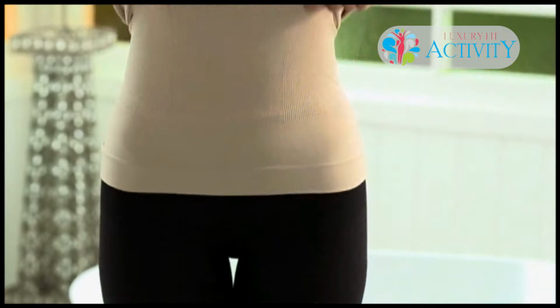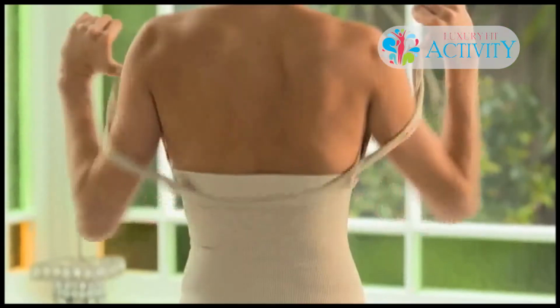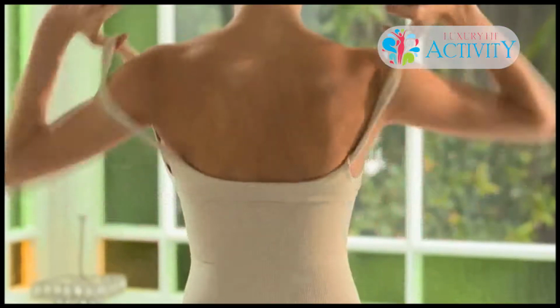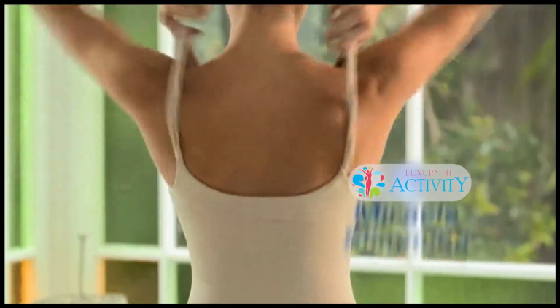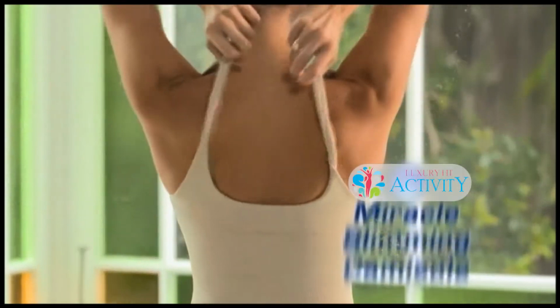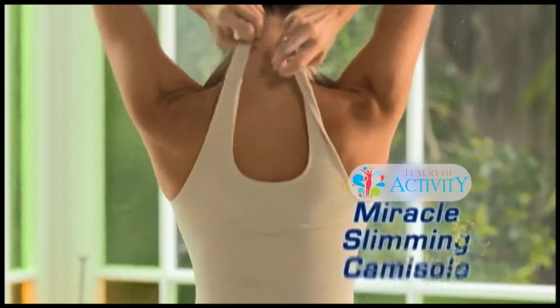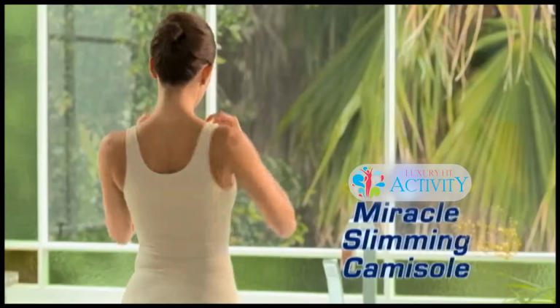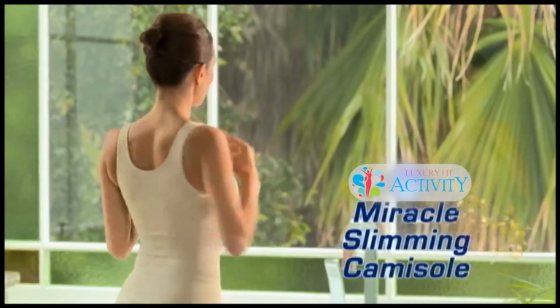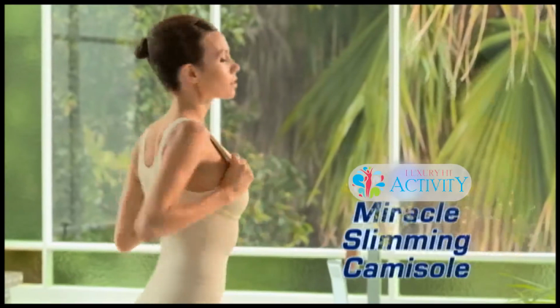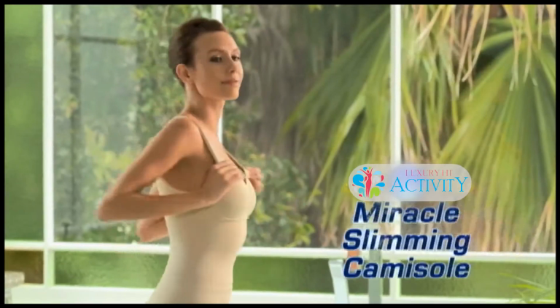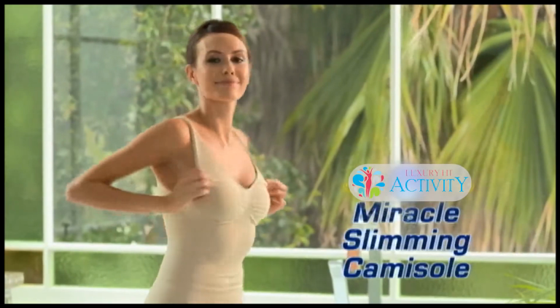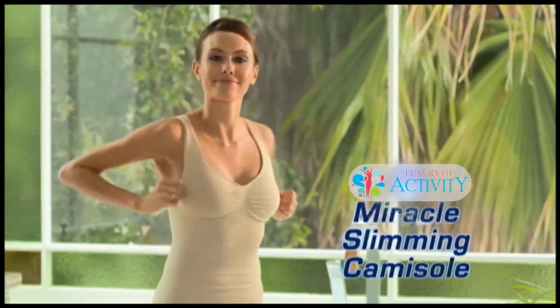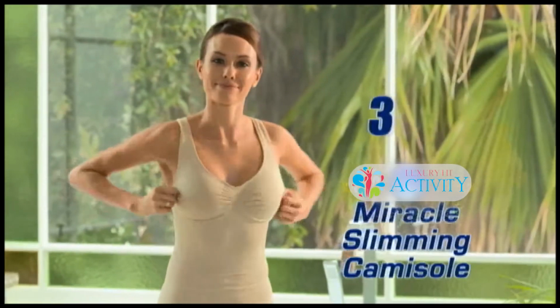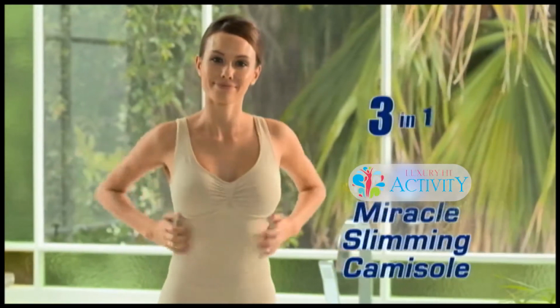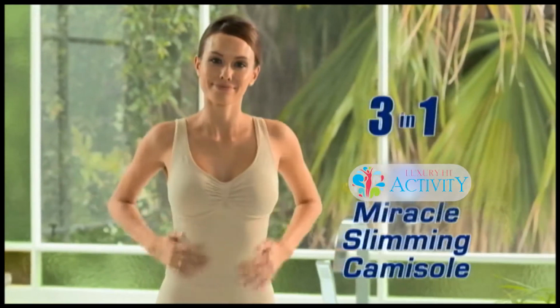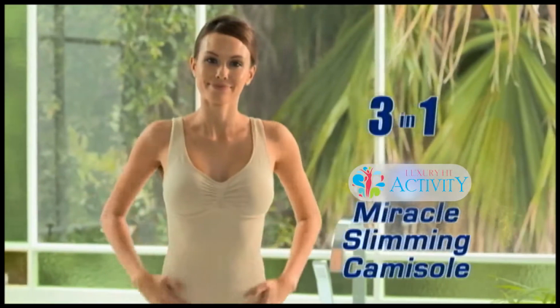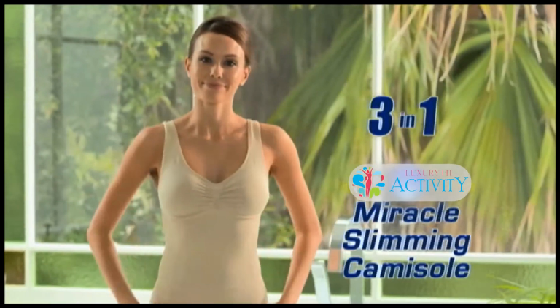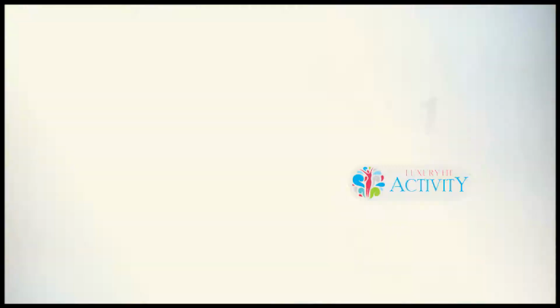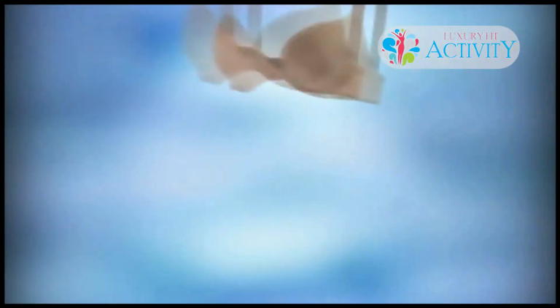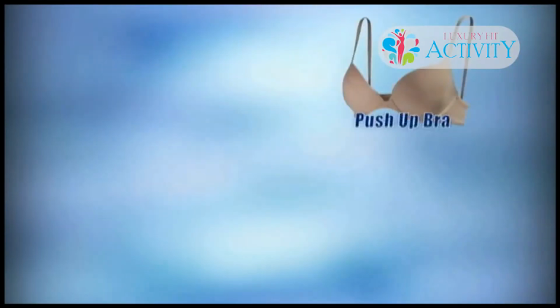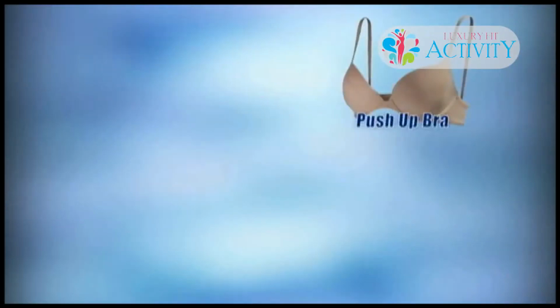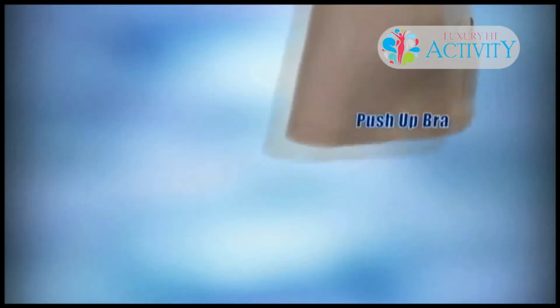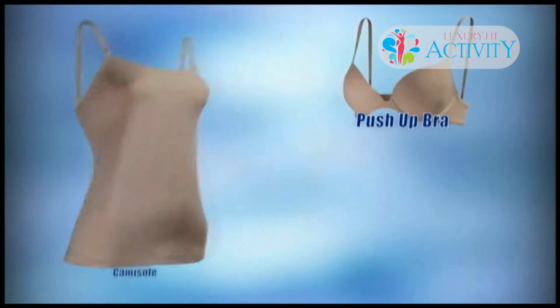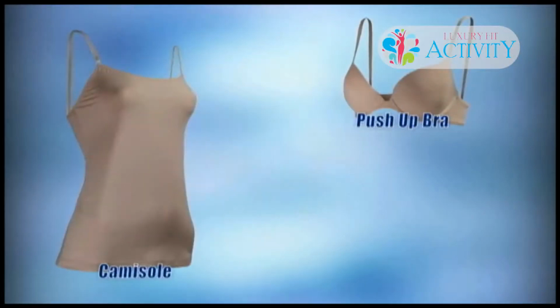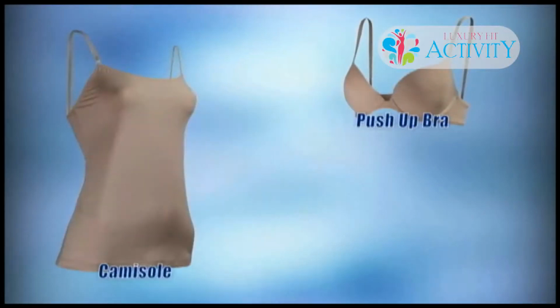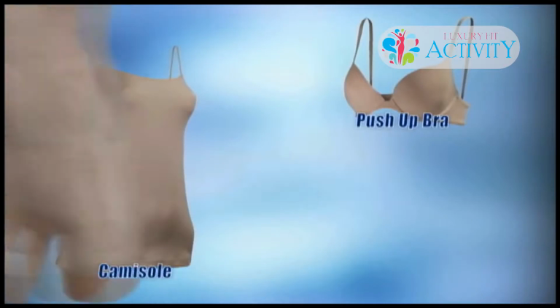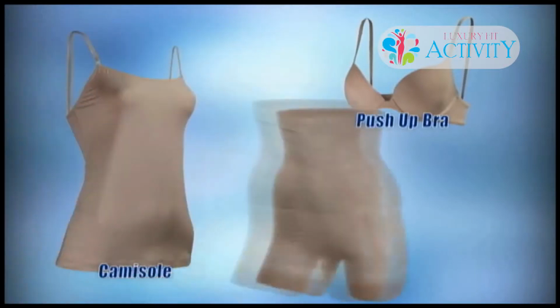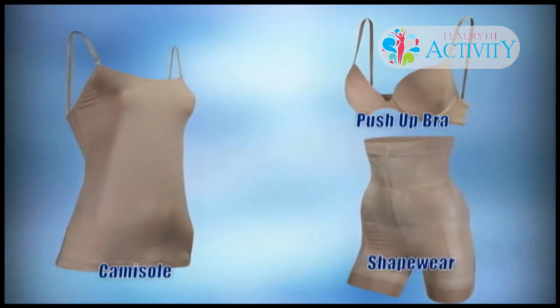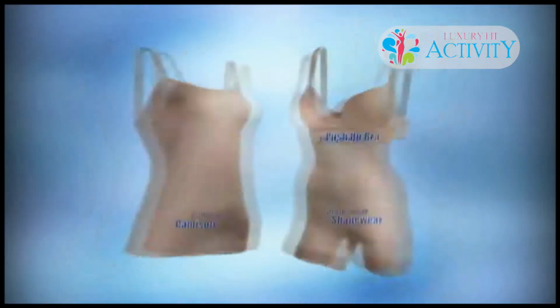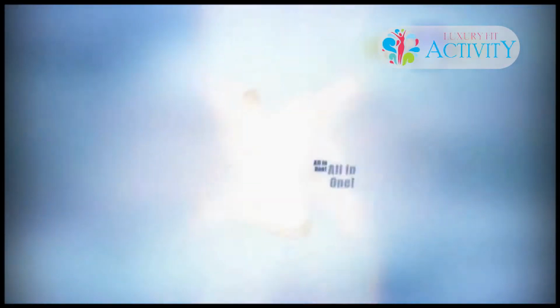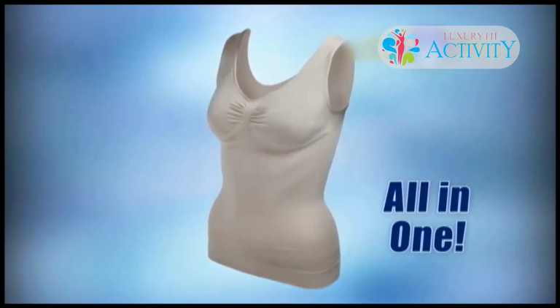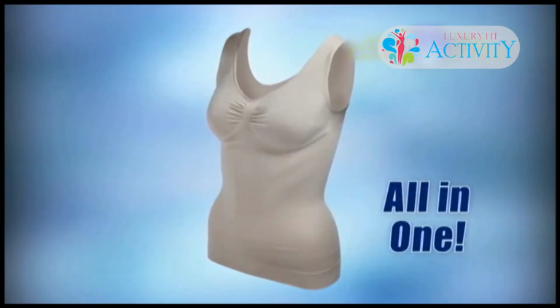Introducing Thin Lizzy Miracle Slimming Cami. This three-in-one garment is a push-up bra, a cami, and shapewear, all in one.